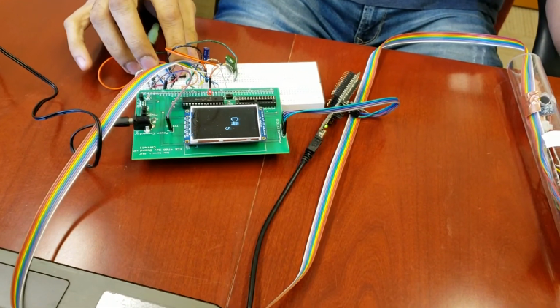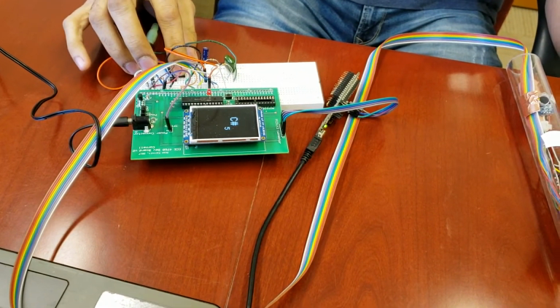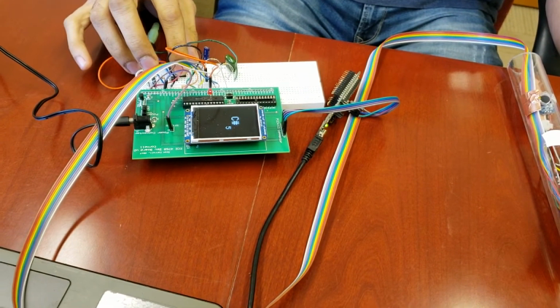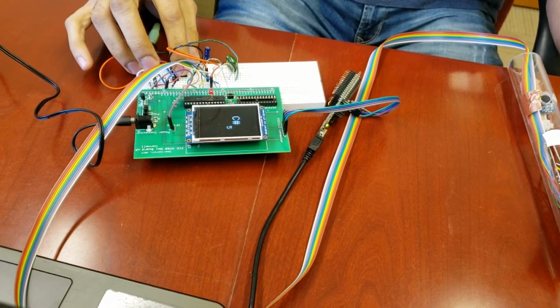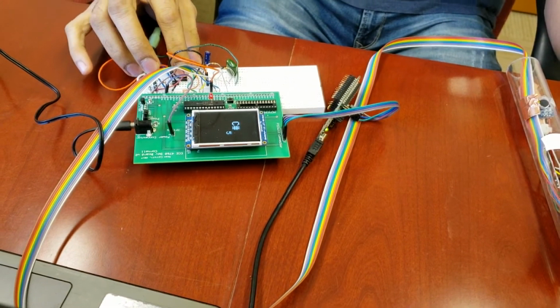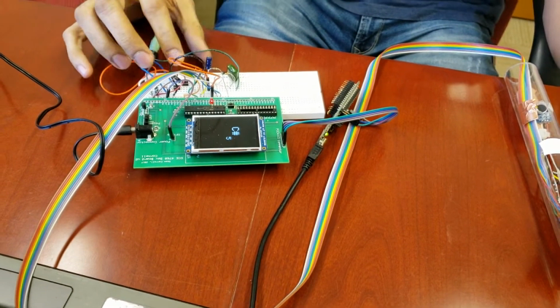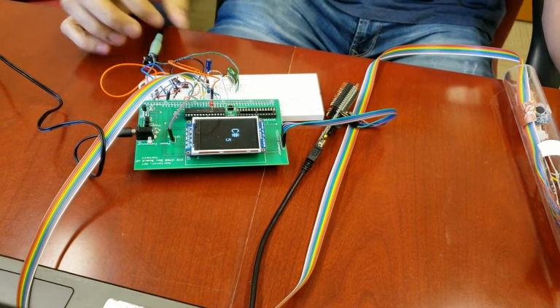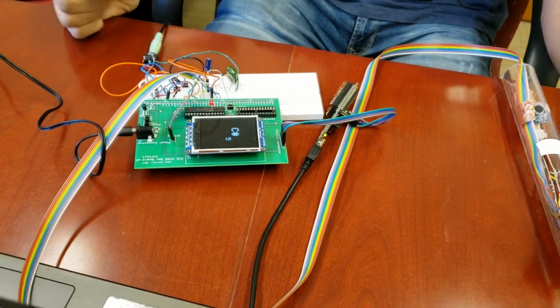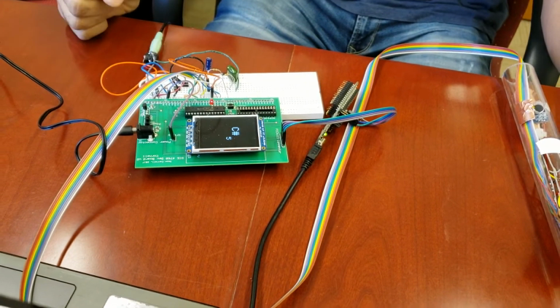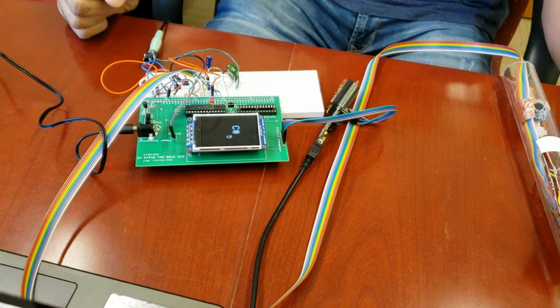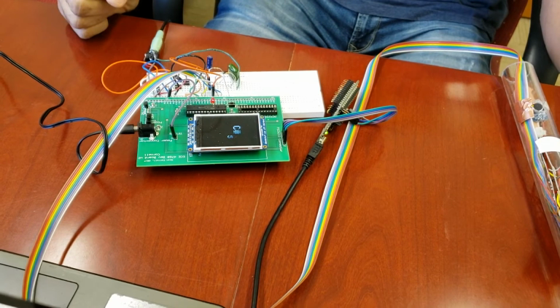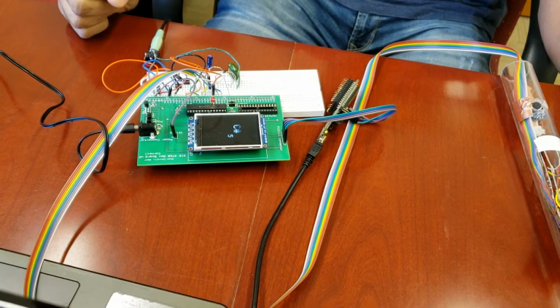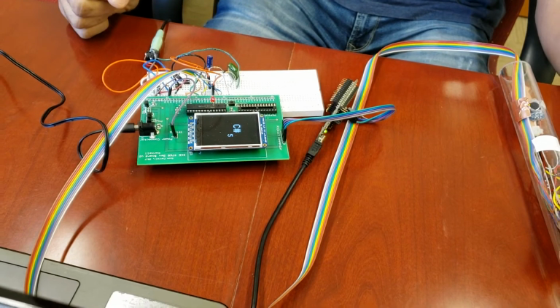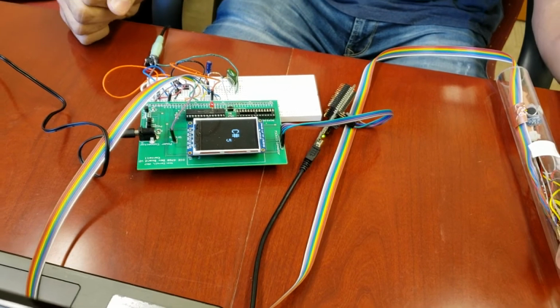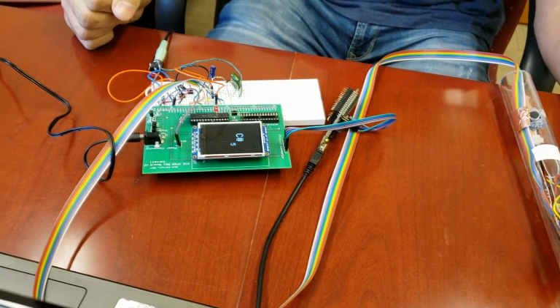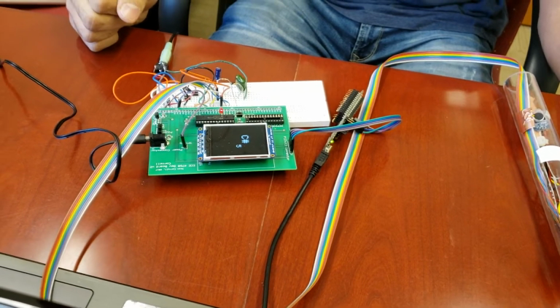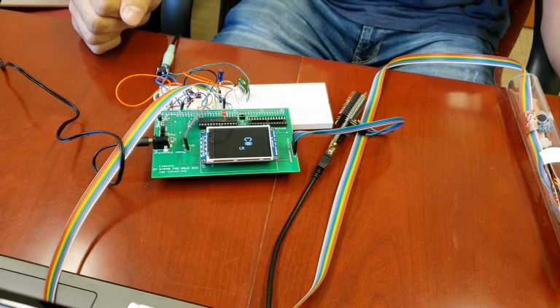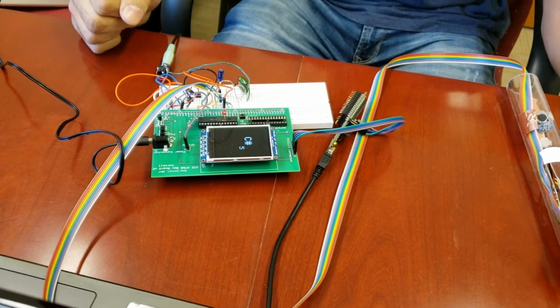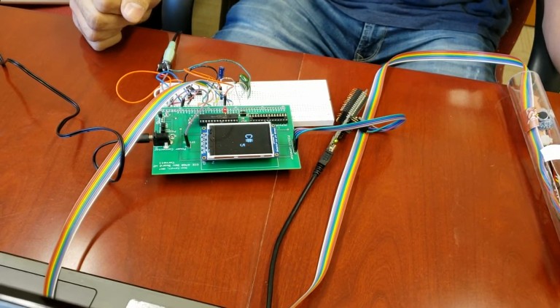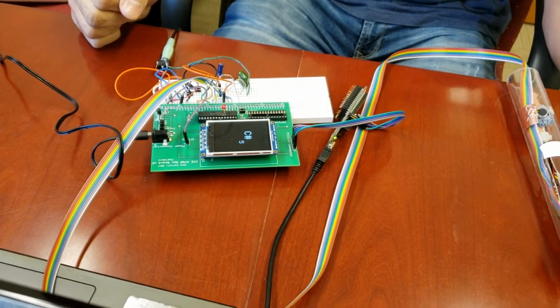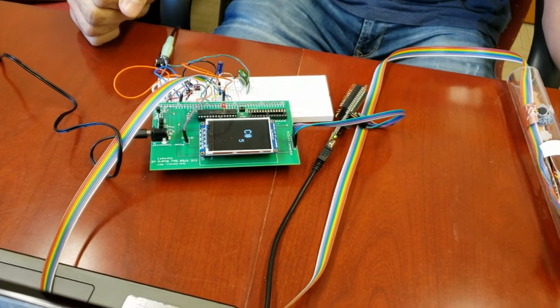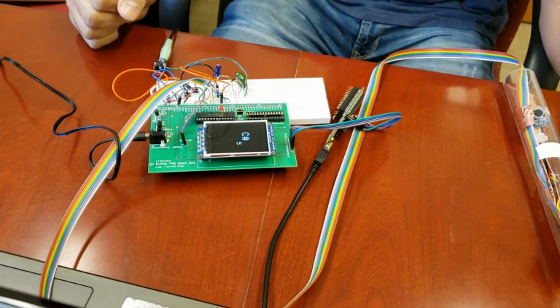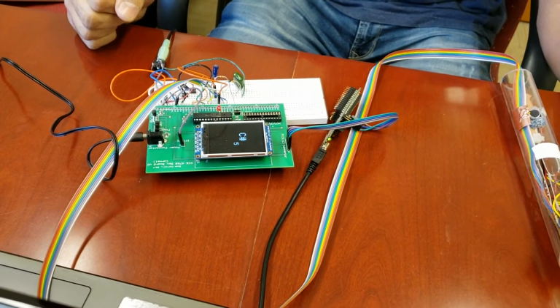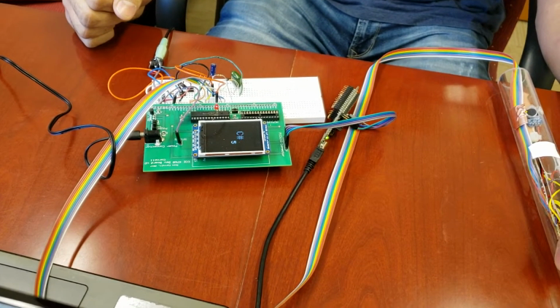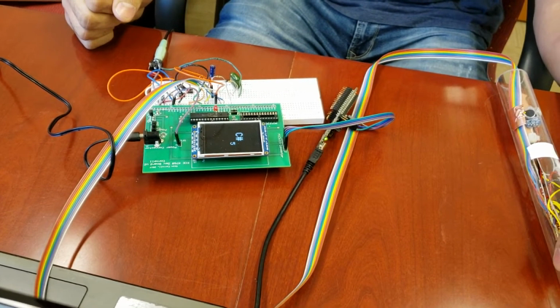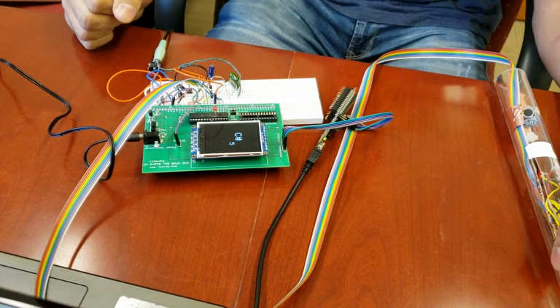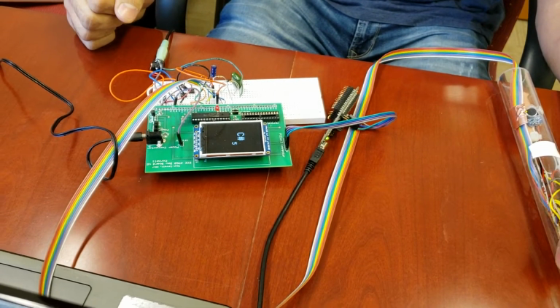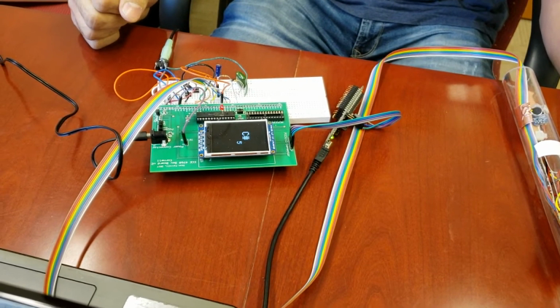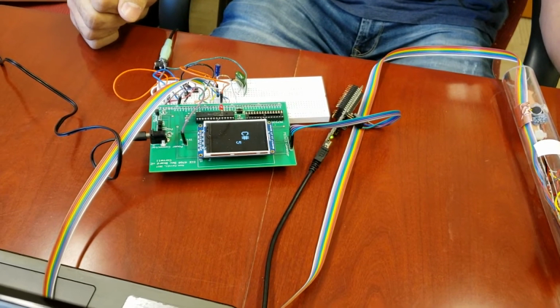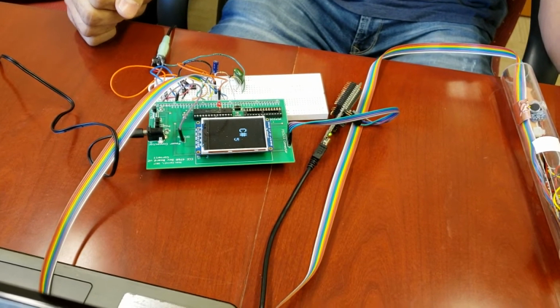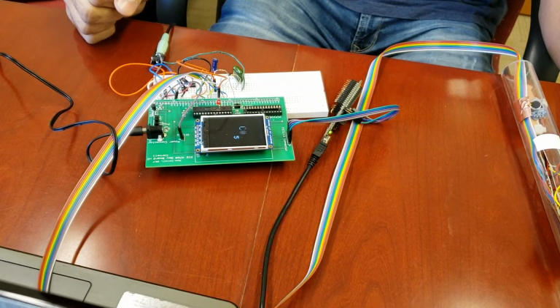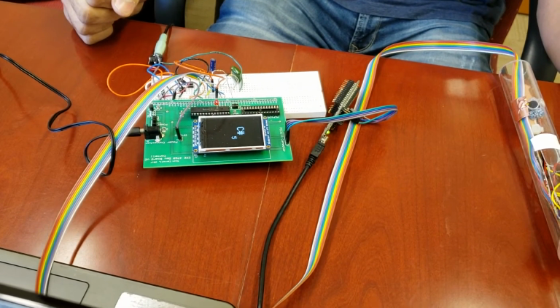When you said CTMU, that's the charge time measurement unit for doing the capacitive touch.